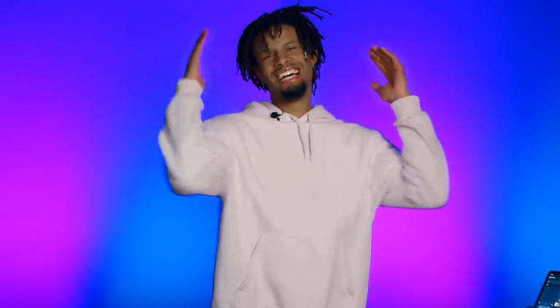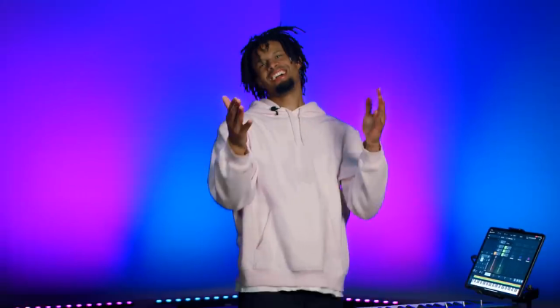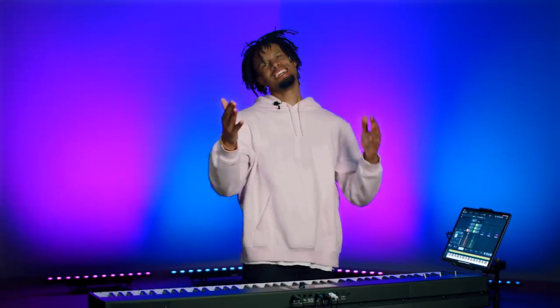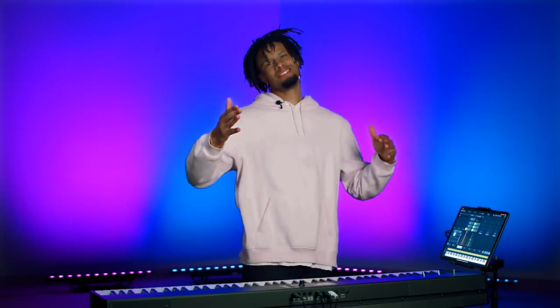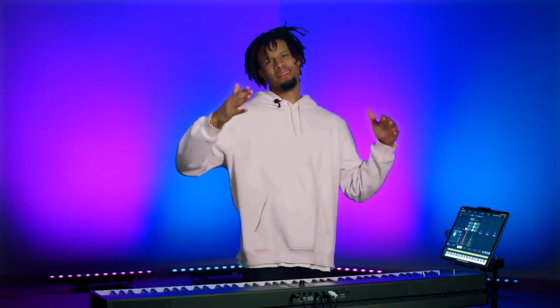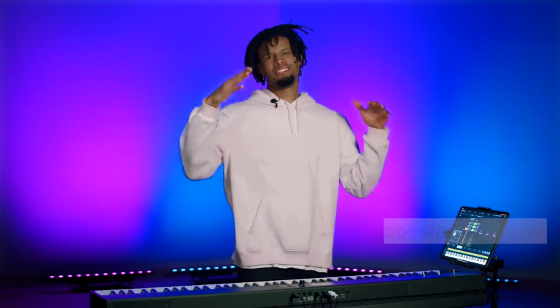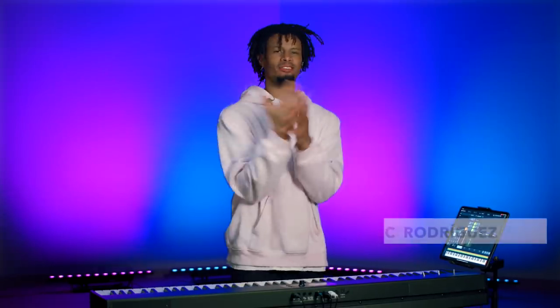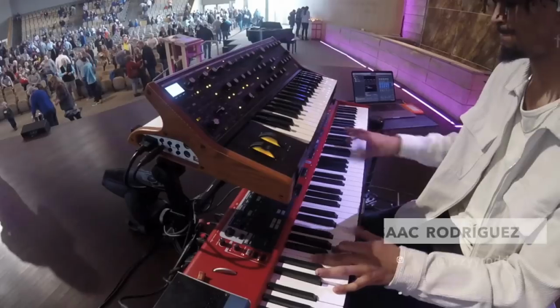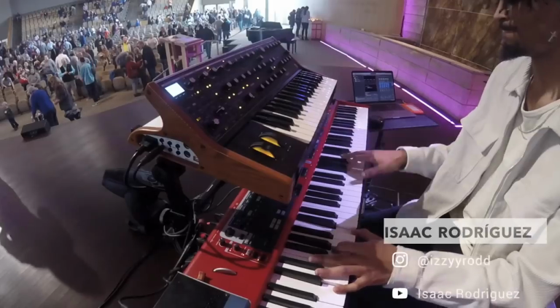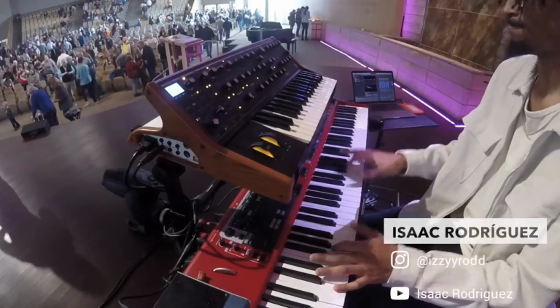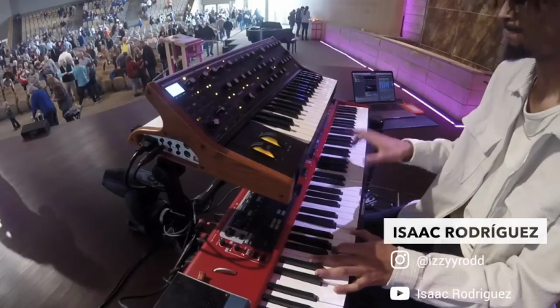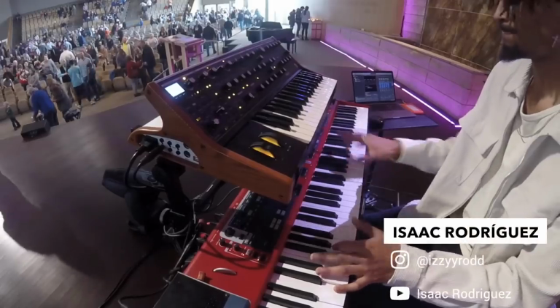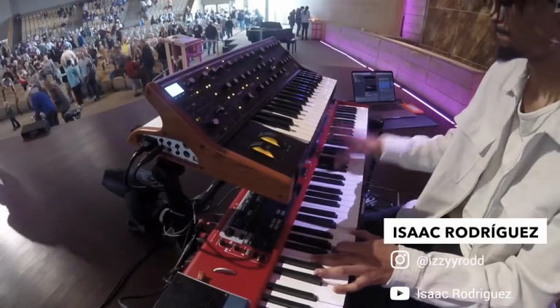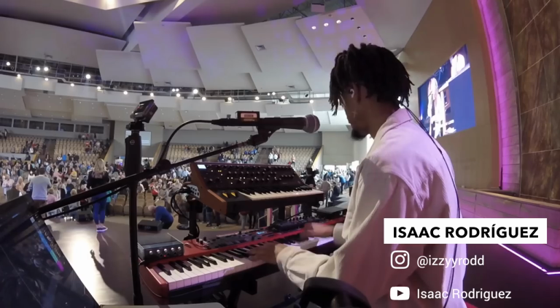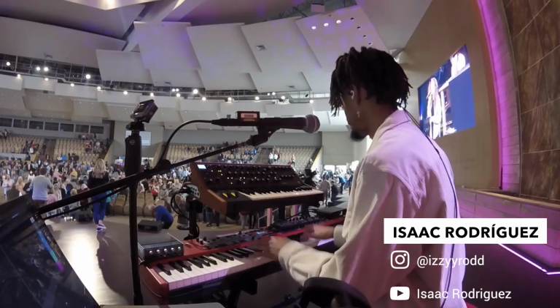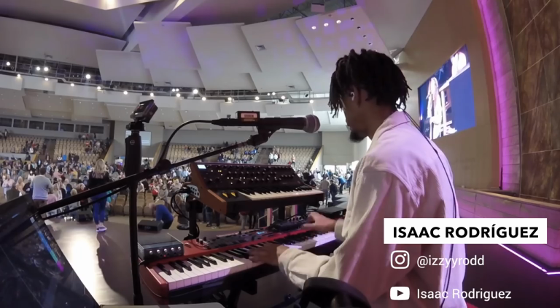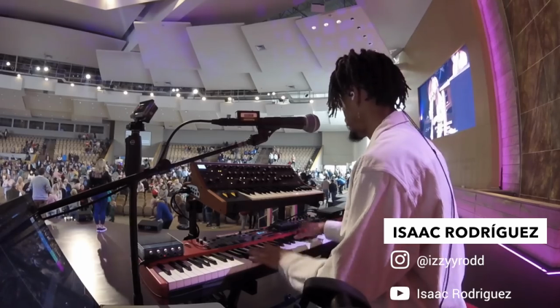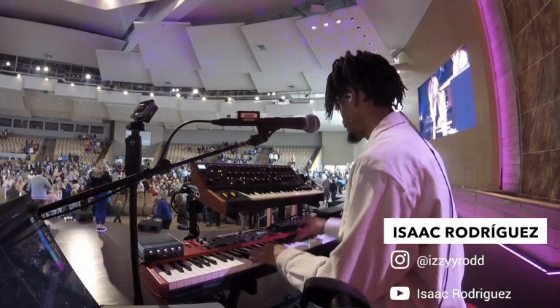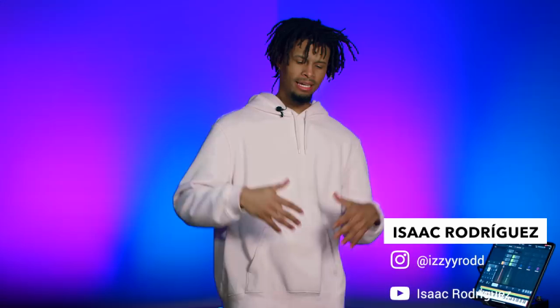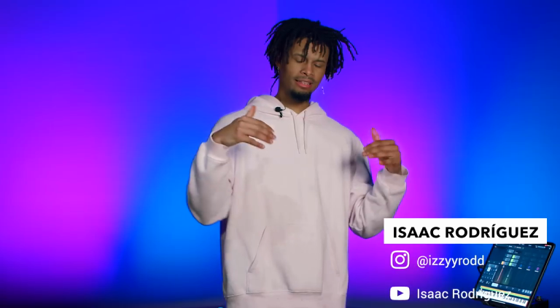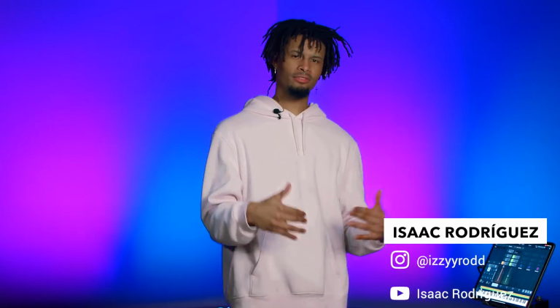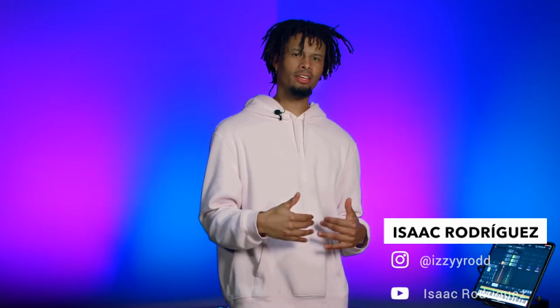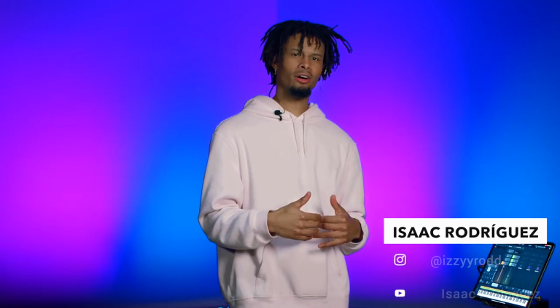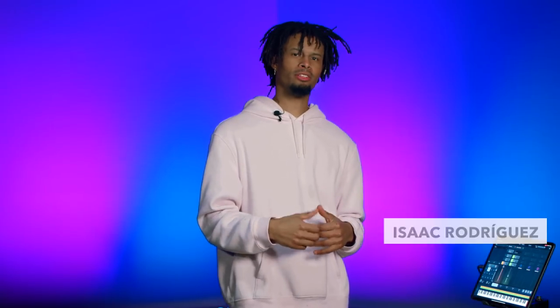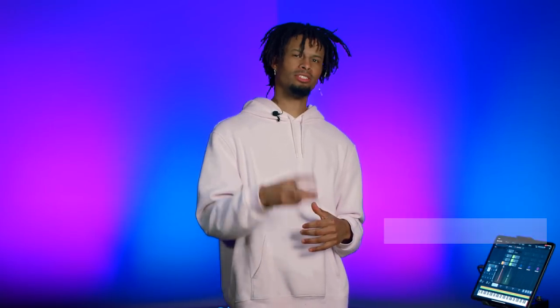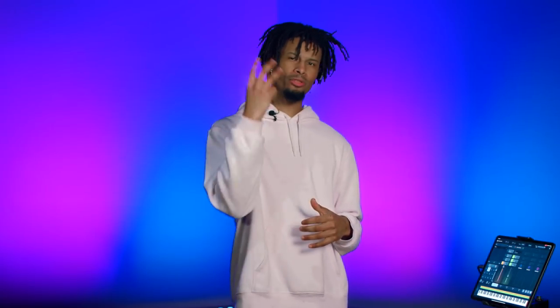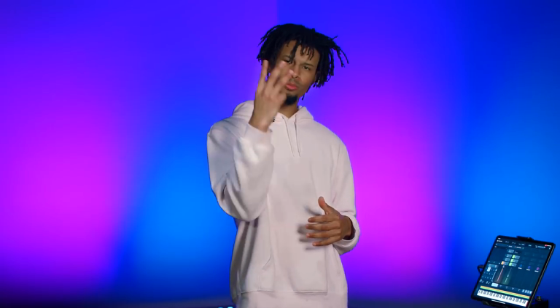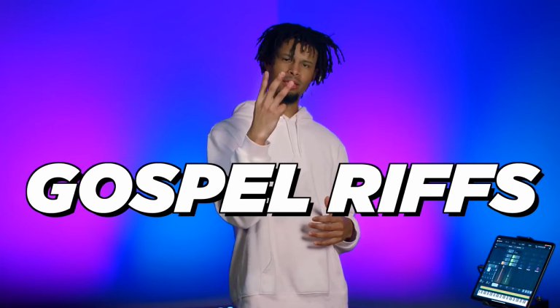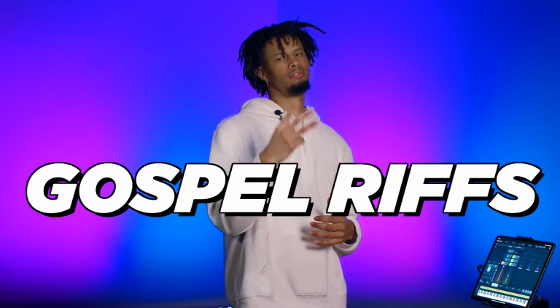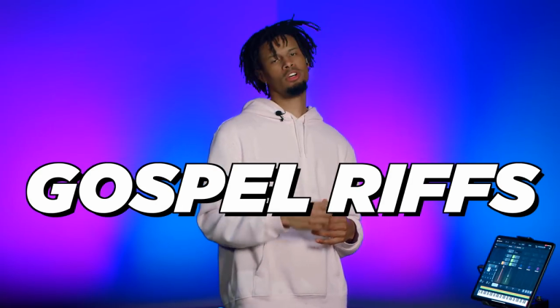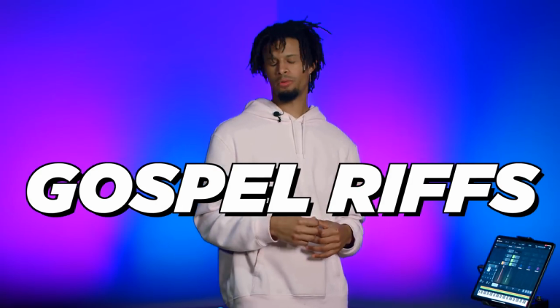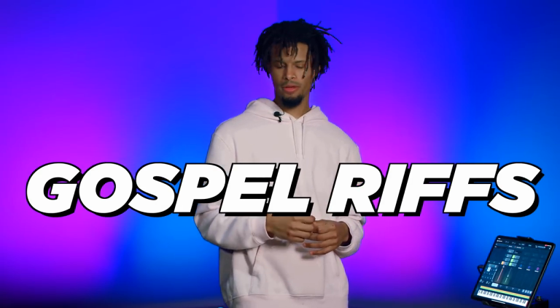Hello, guys. My name is Aysel Rodriguez, keys player and music director at Lutheran Church of Hope. And in this video, I'm going to teach you three gospel riffs.